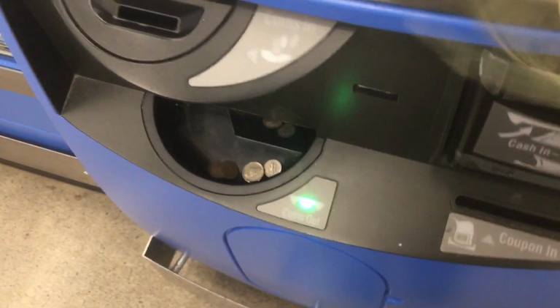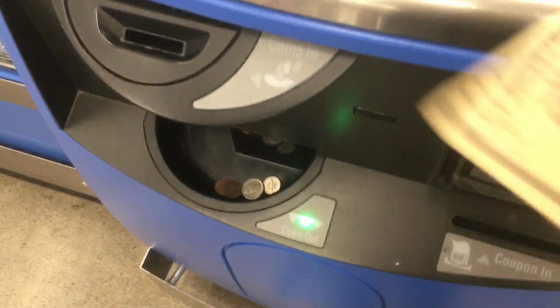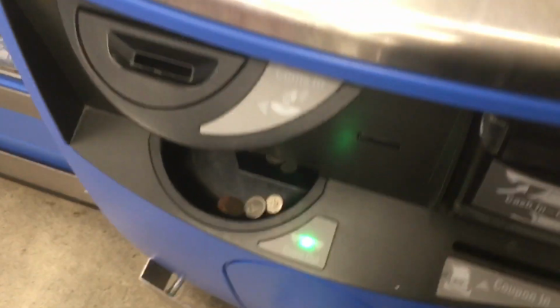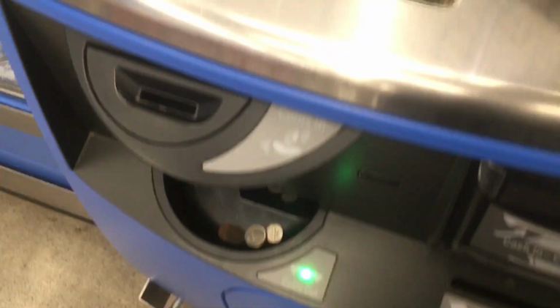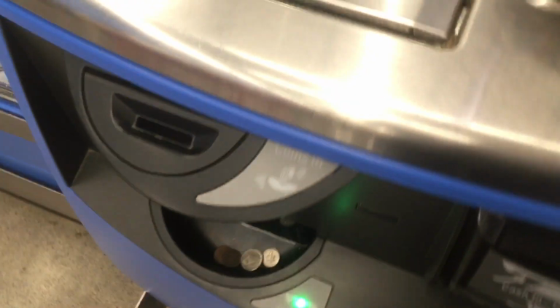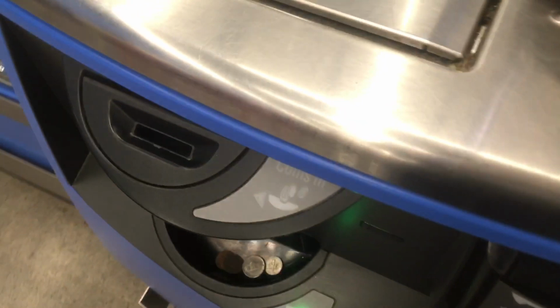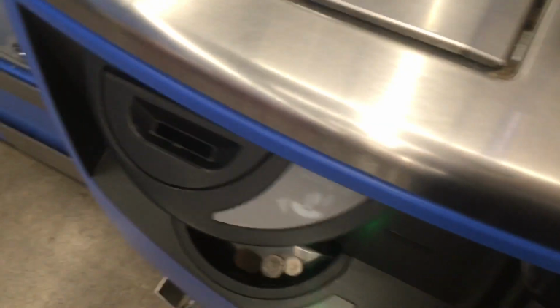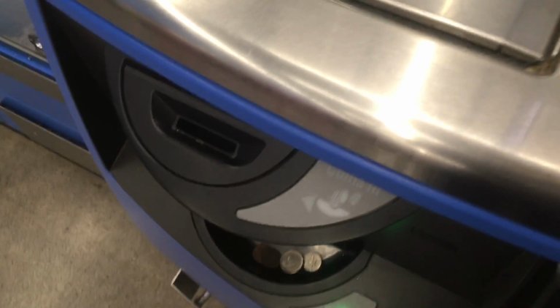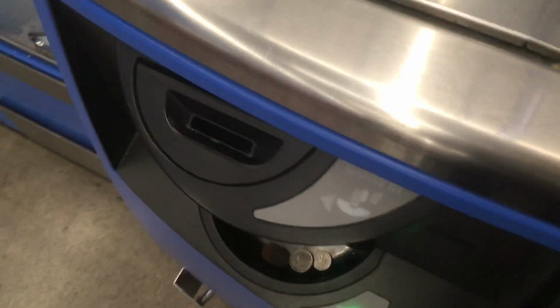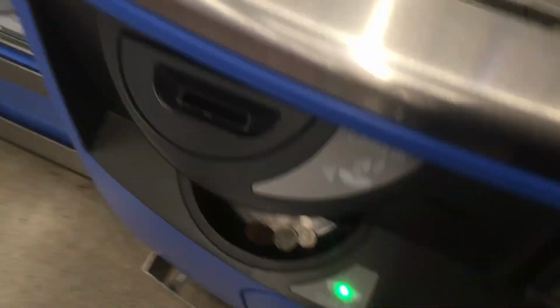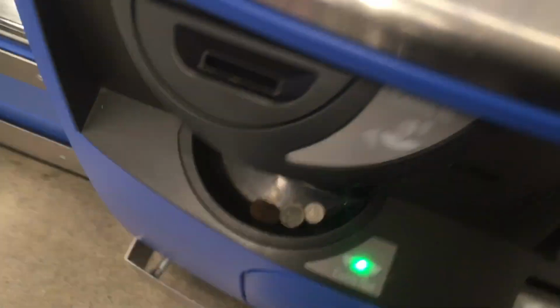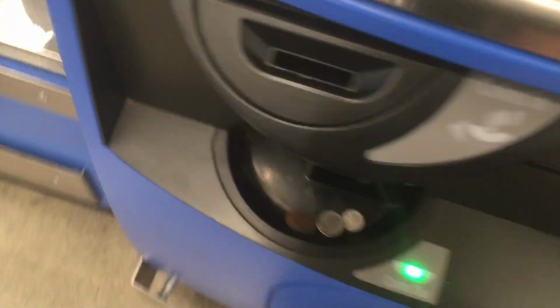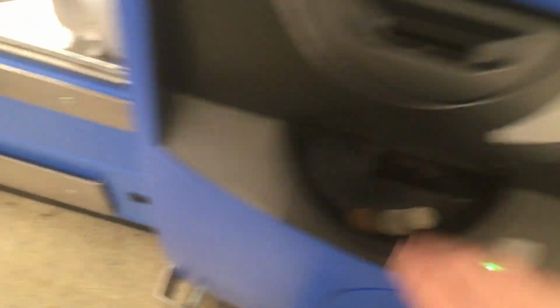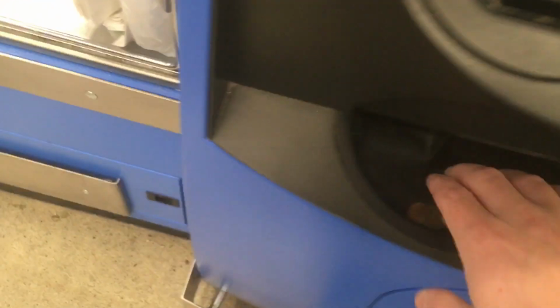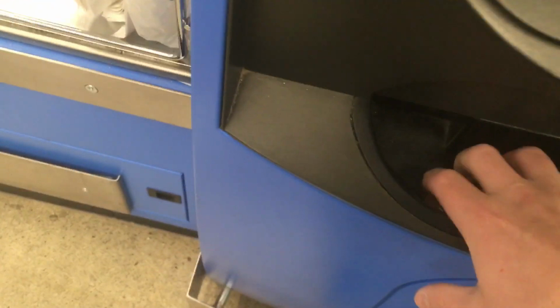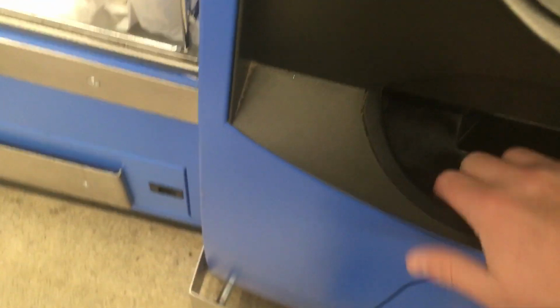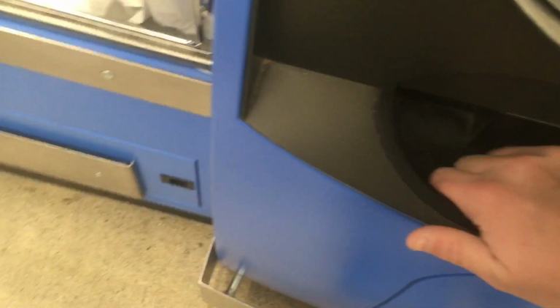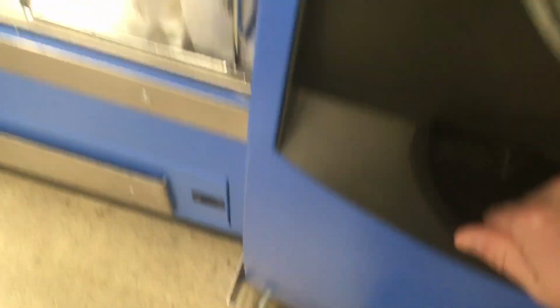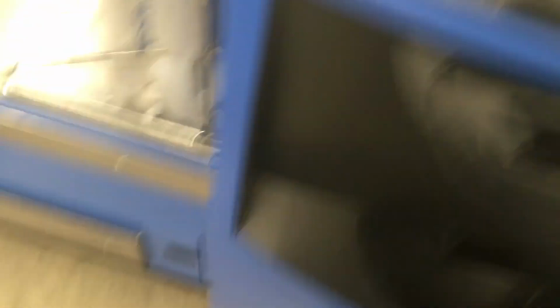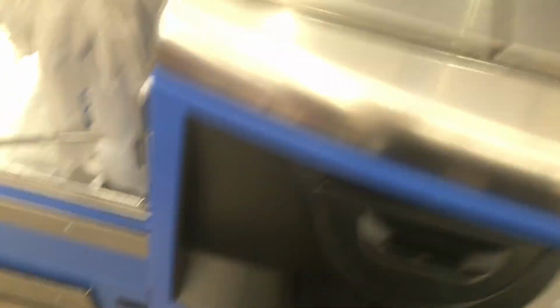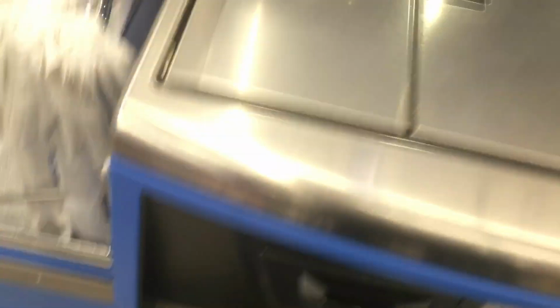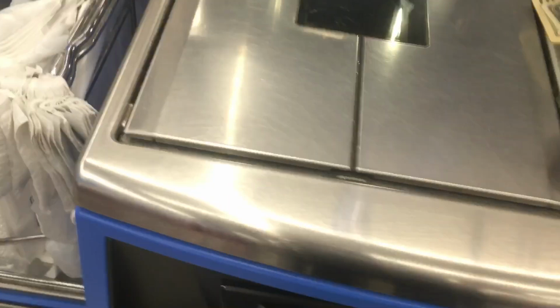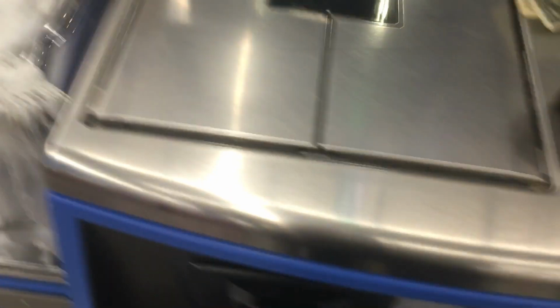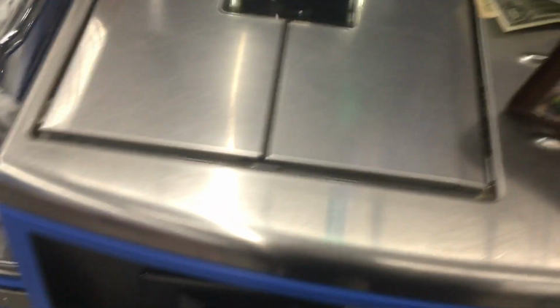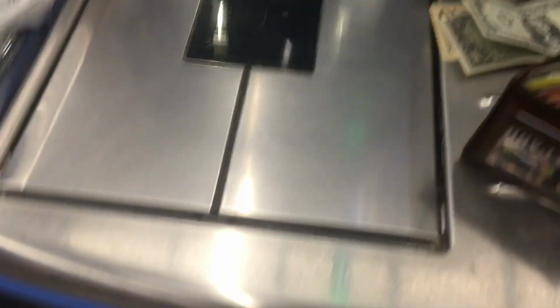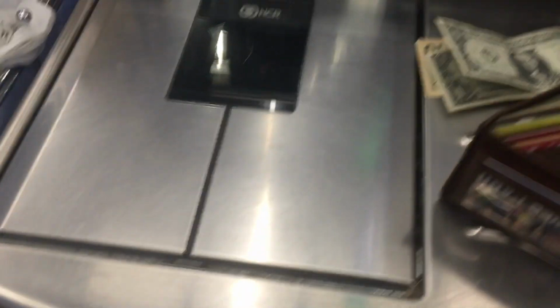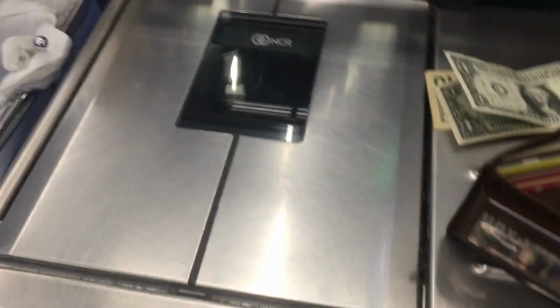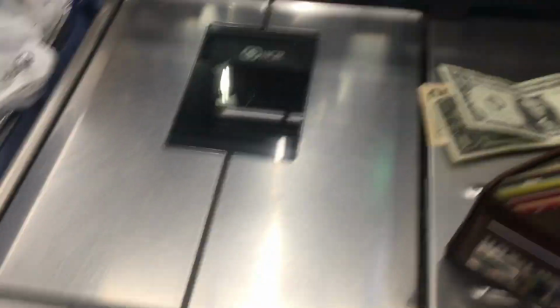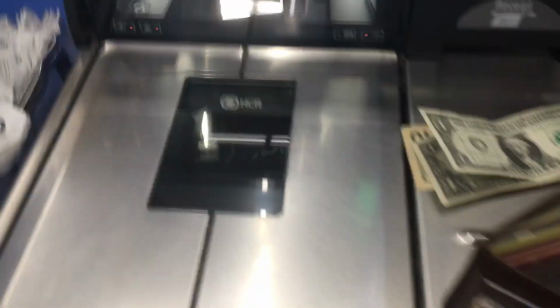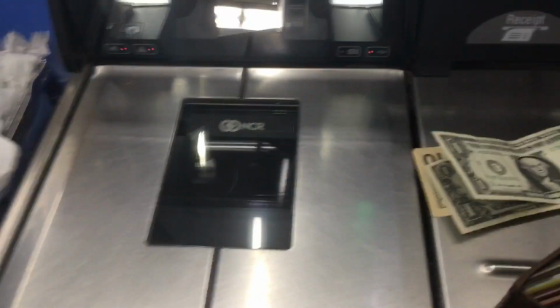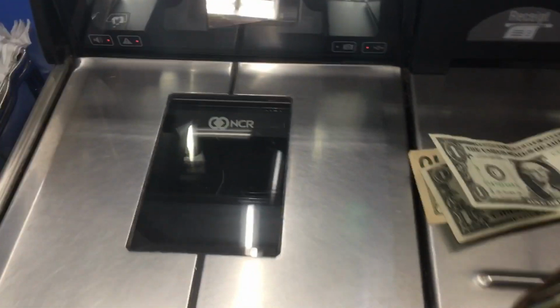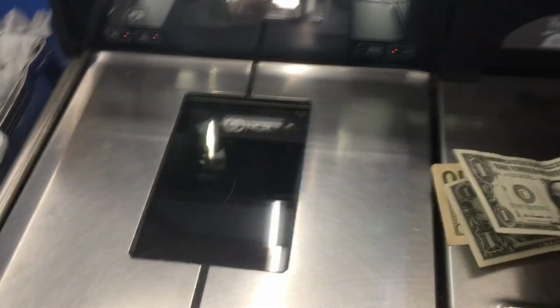The cash is dispensed below the scanner. Thank you for shopping at Walmart.